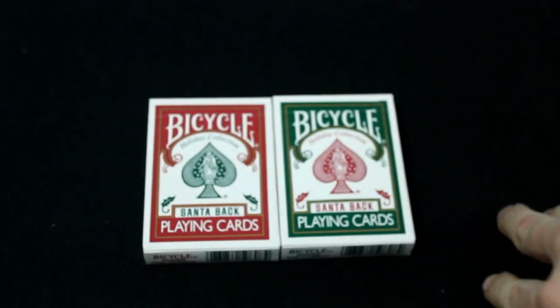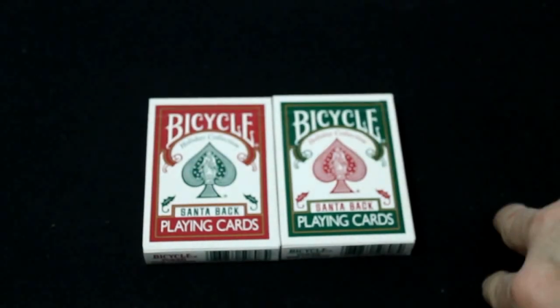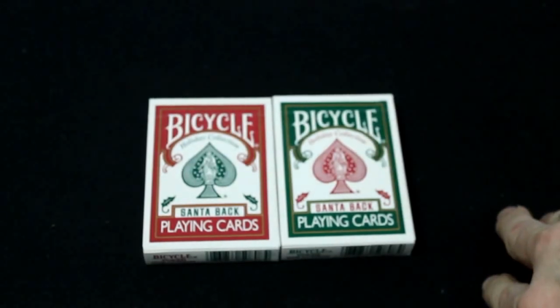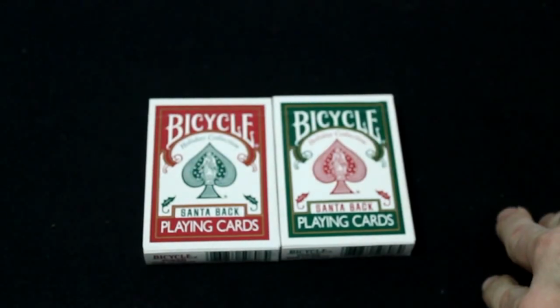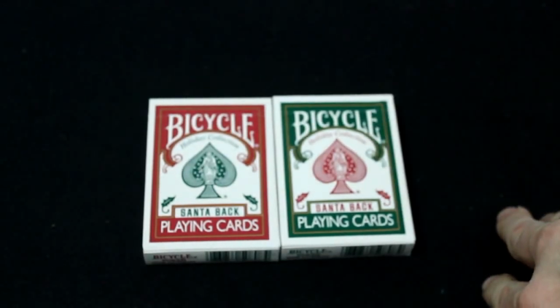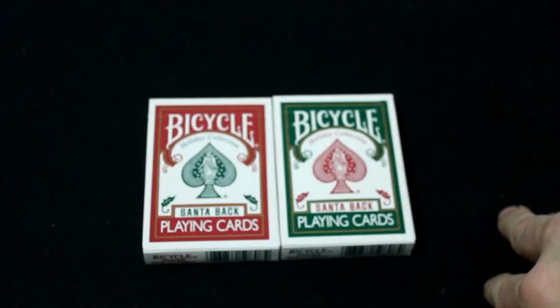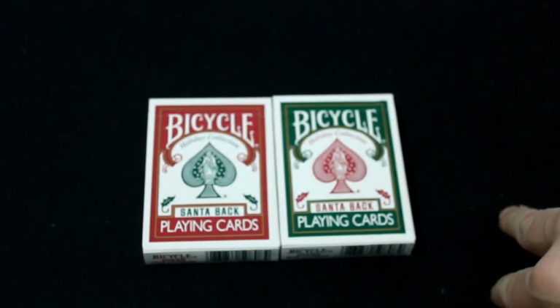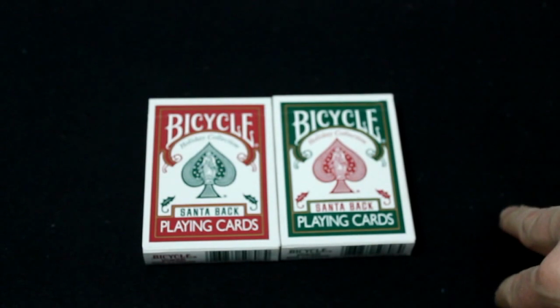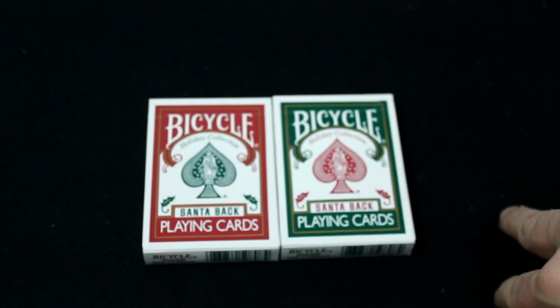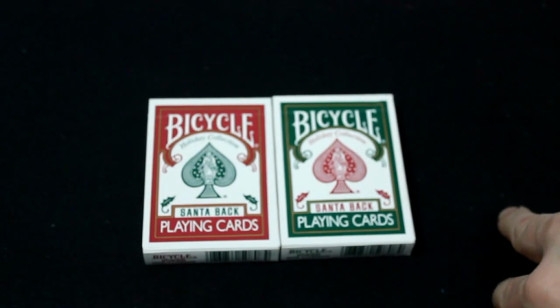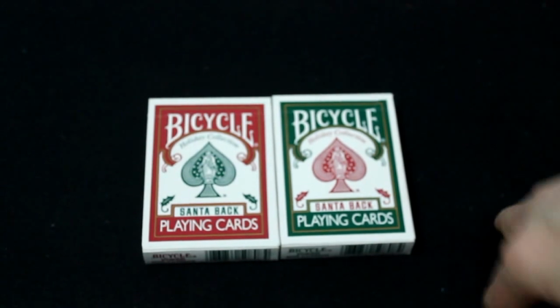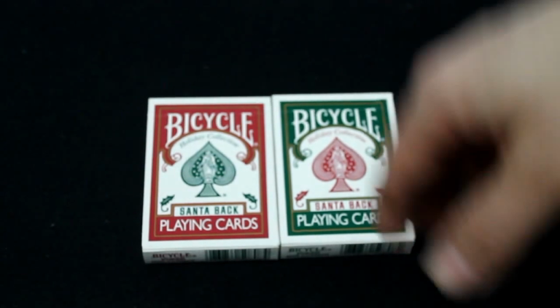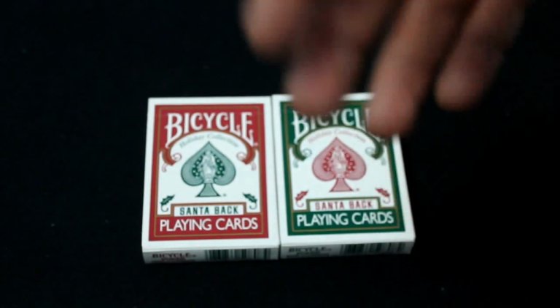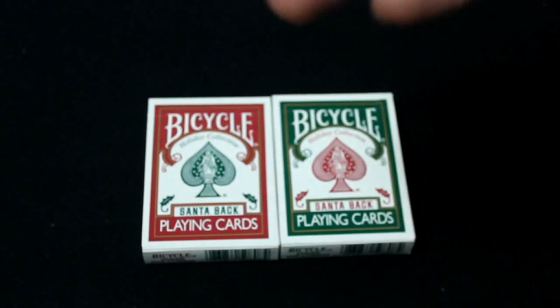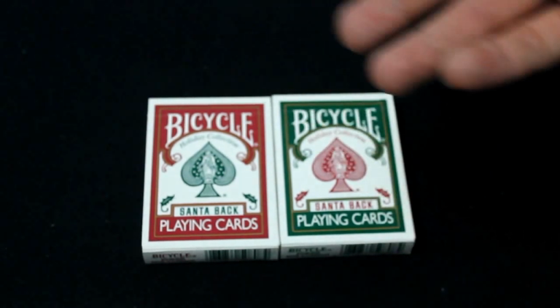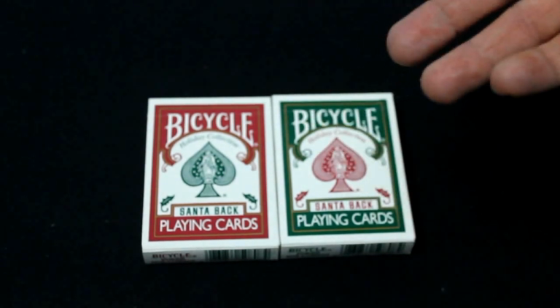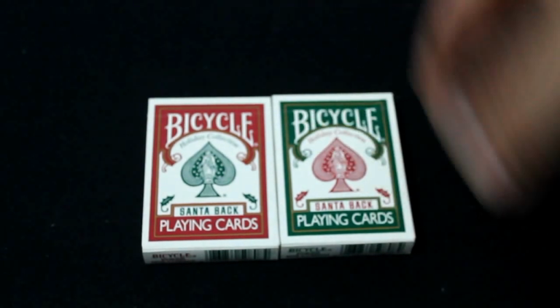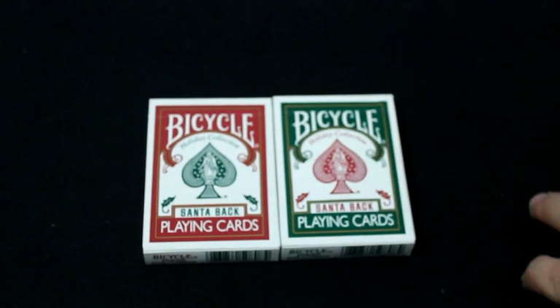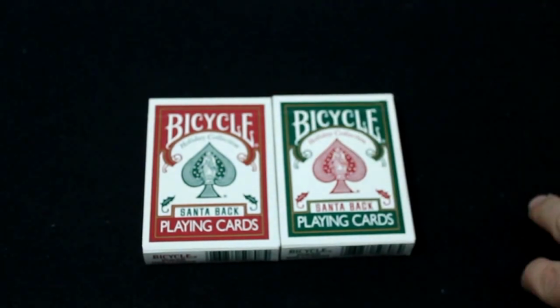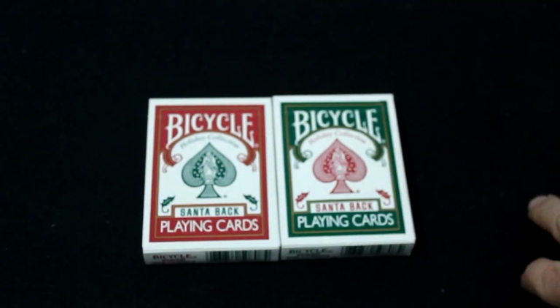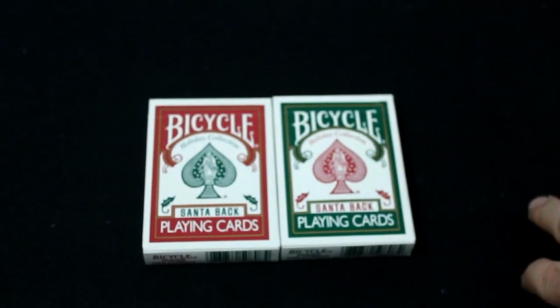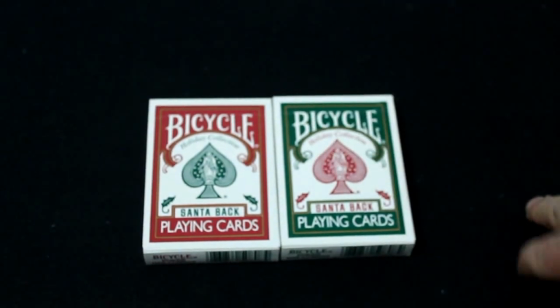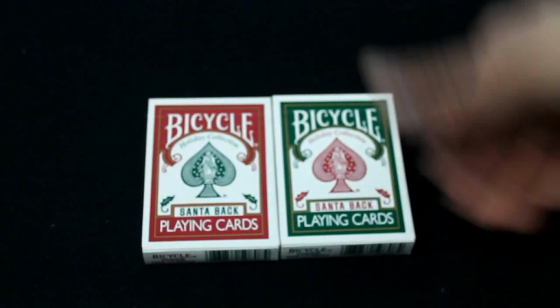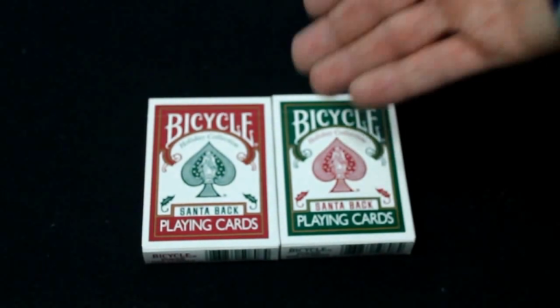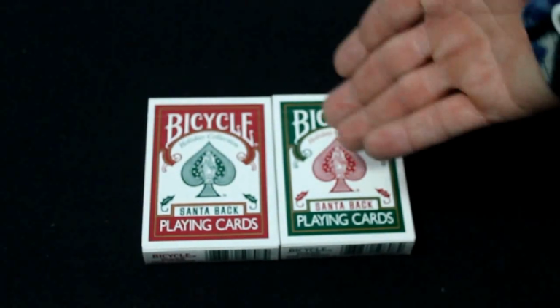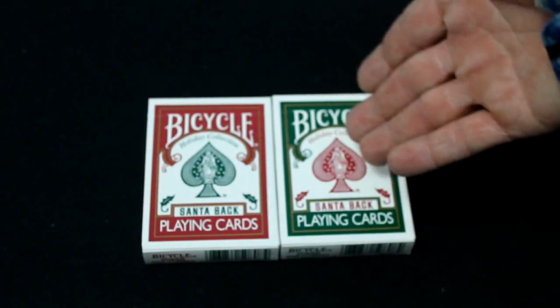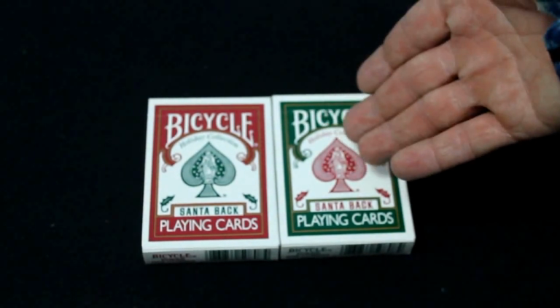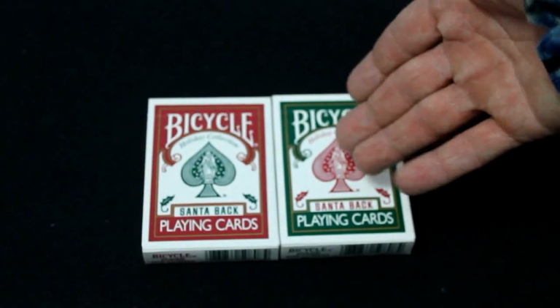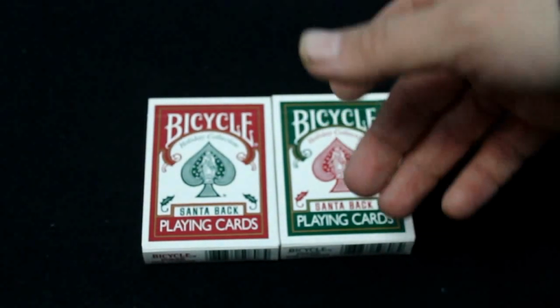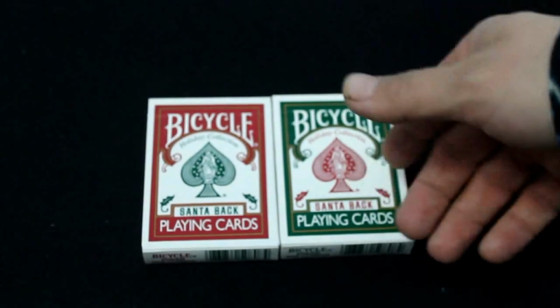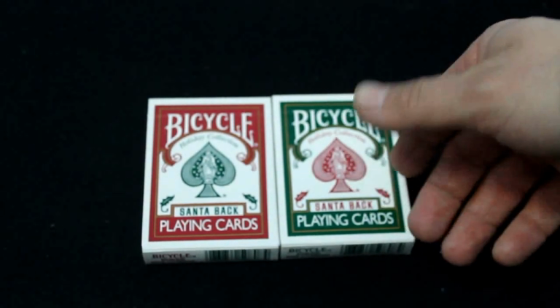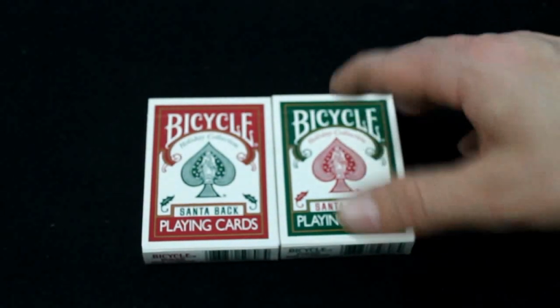Hello everyone, this is Vigil with a cruelty pack again with another tech review, and this time it's the Bicycle Santa back.